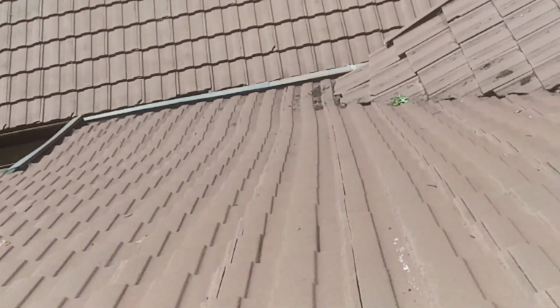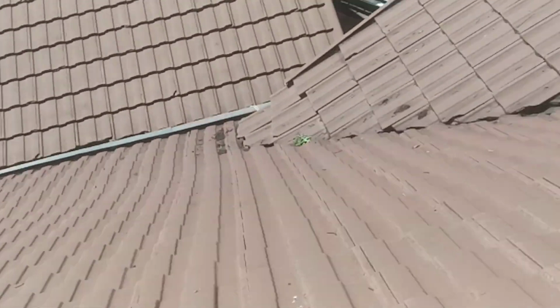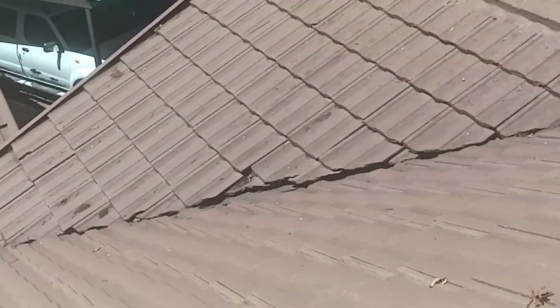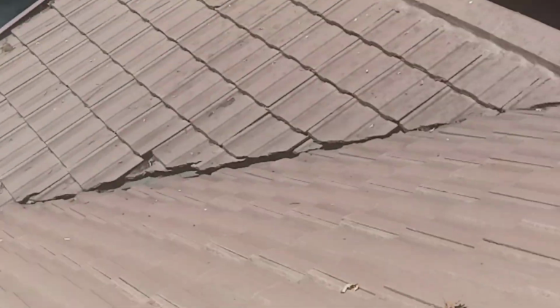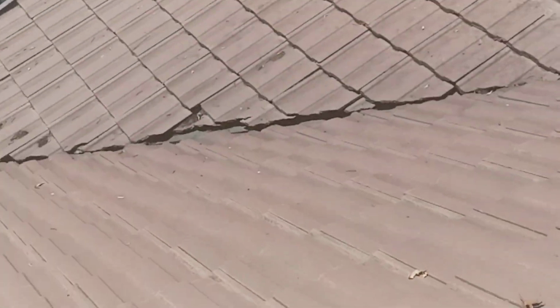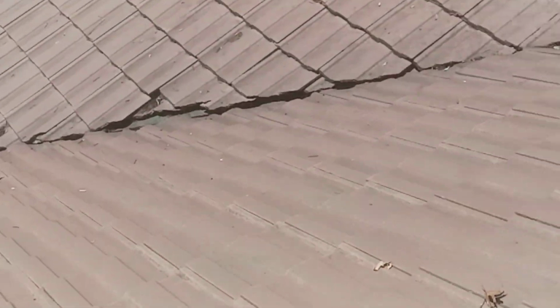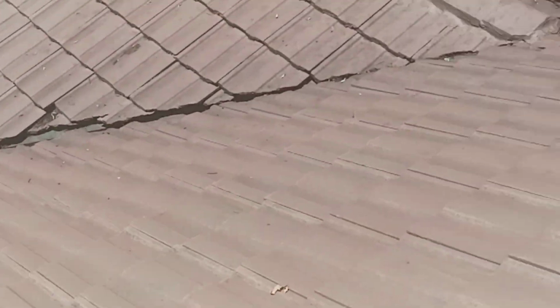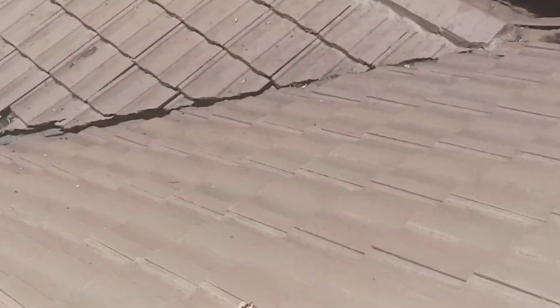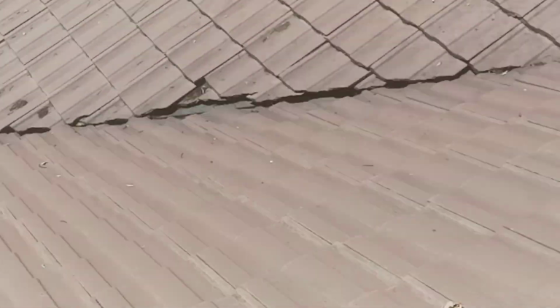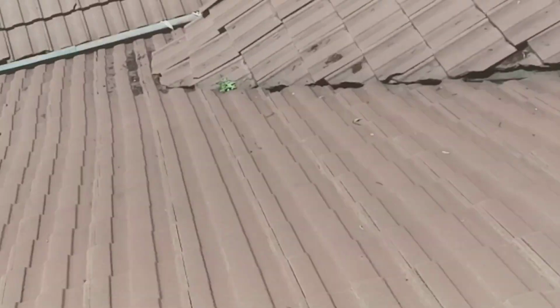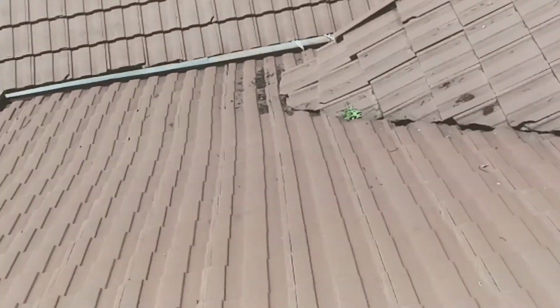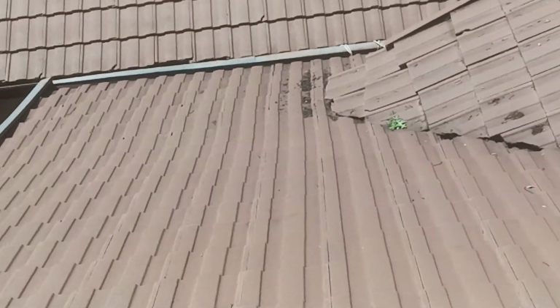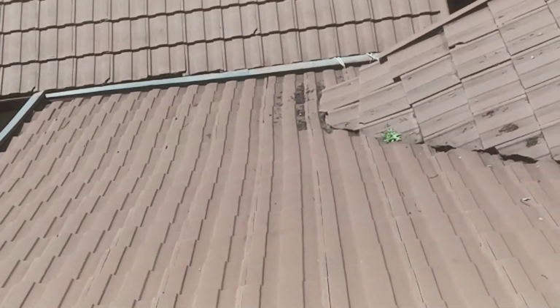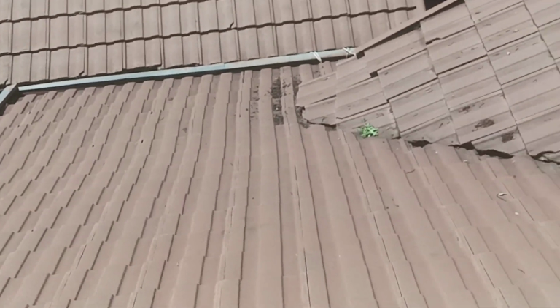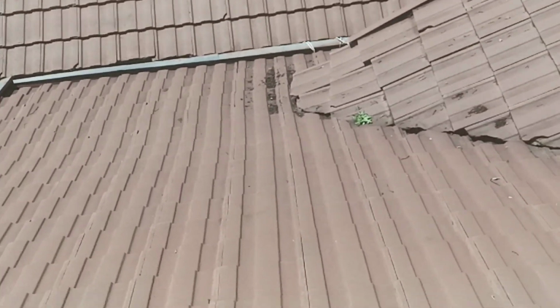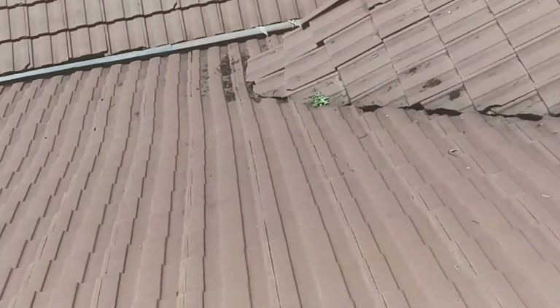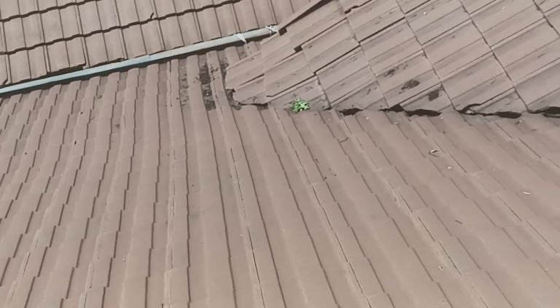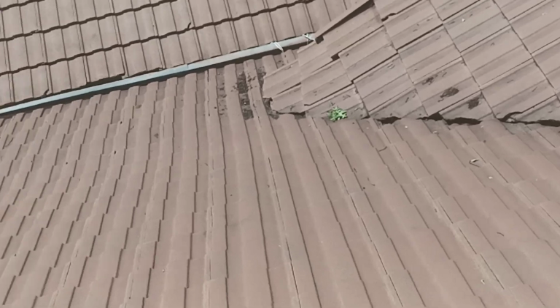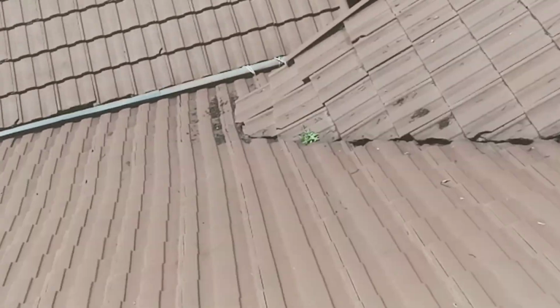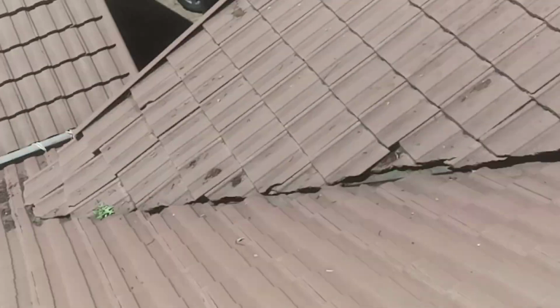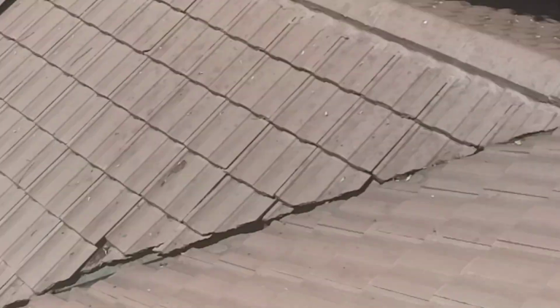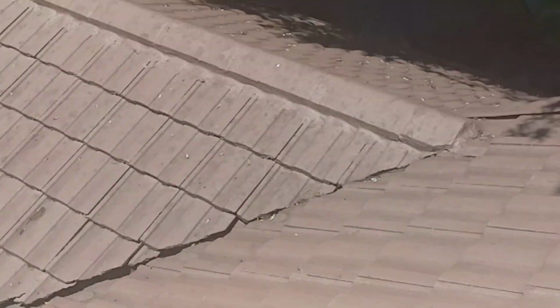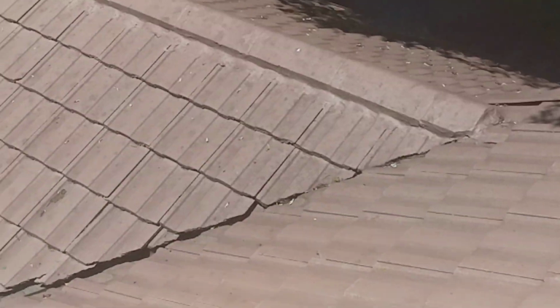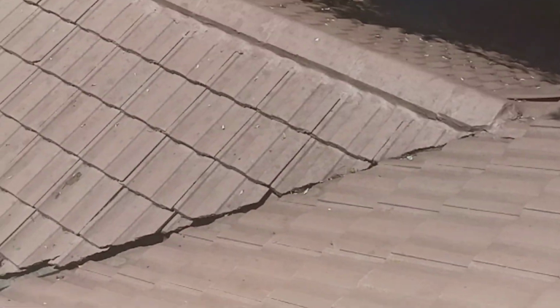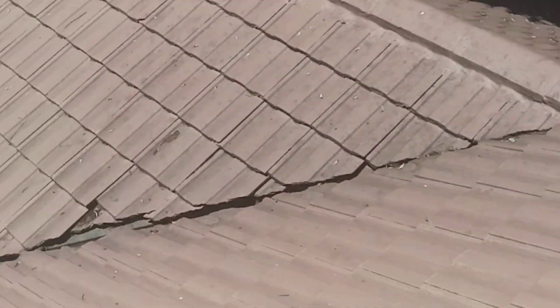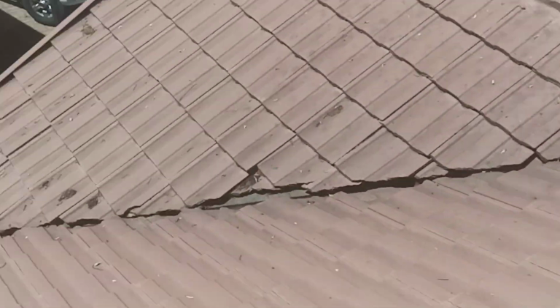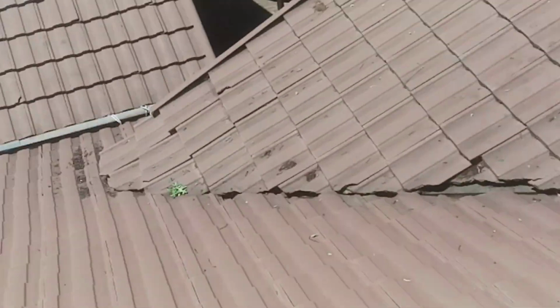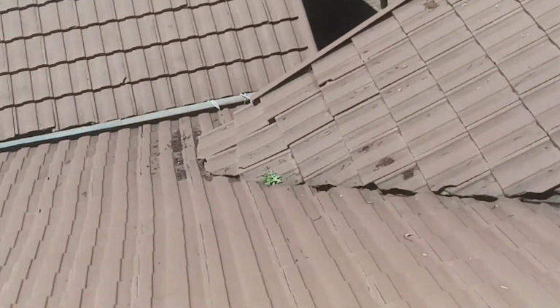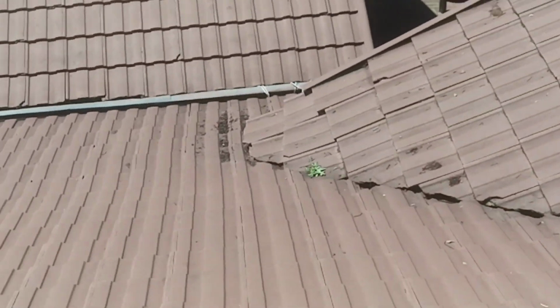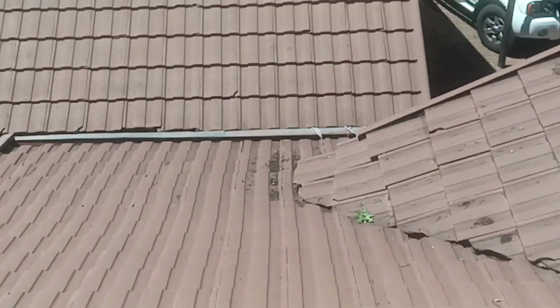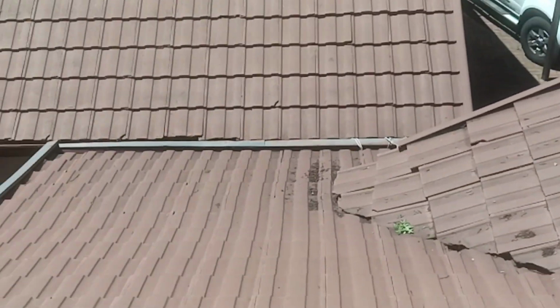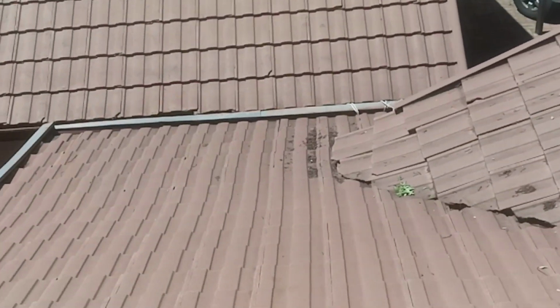There's another valley there that will need attention. That's probably the leak in the kitchen — it's most likely coming from here.